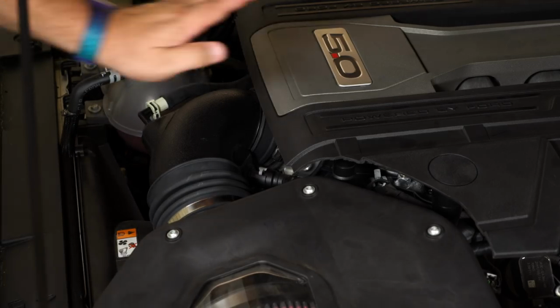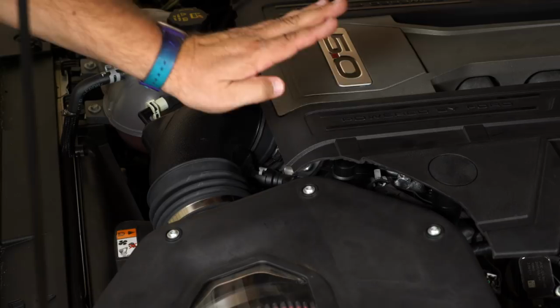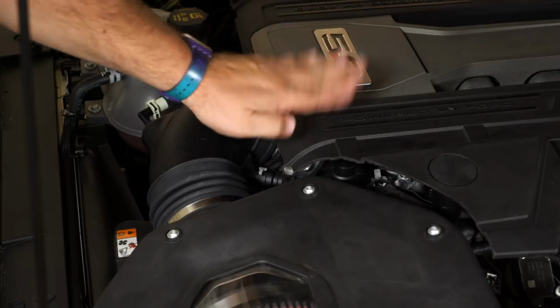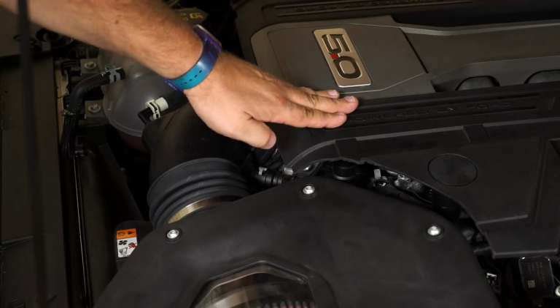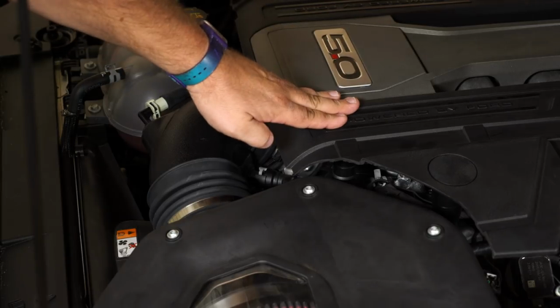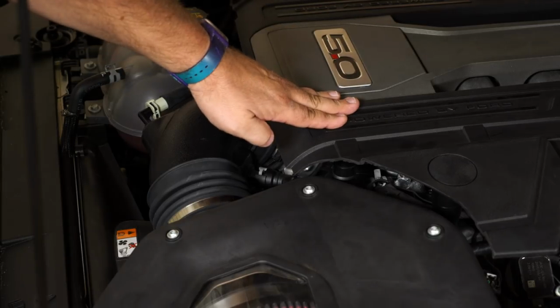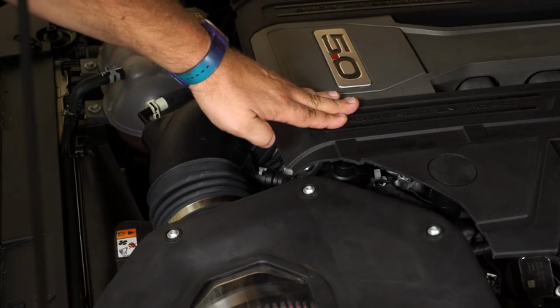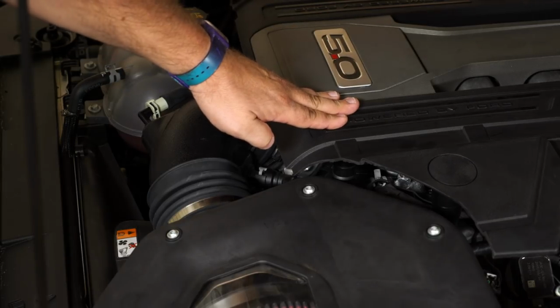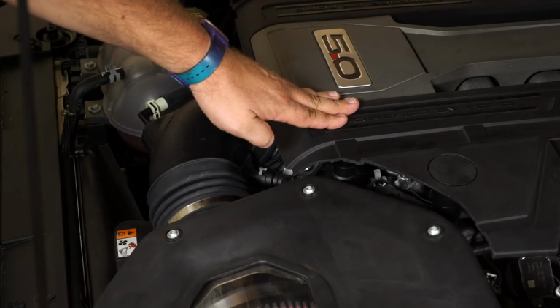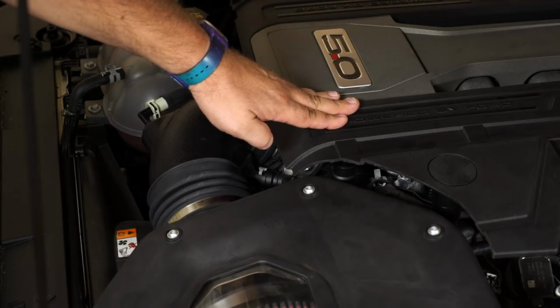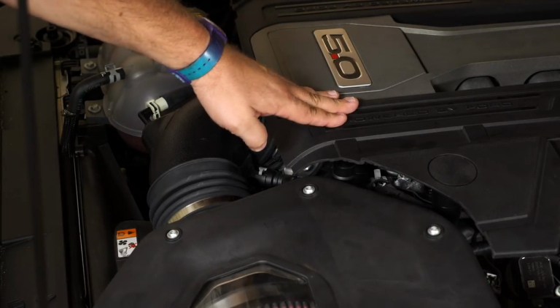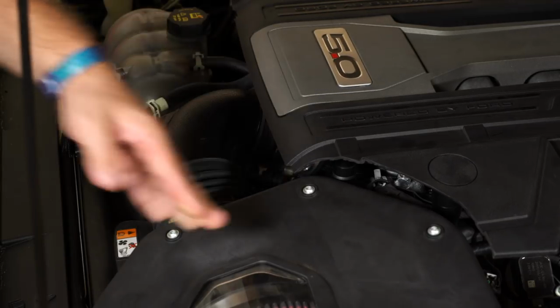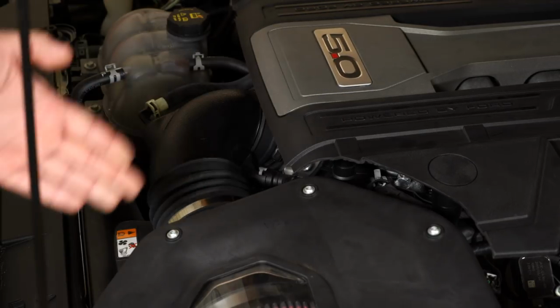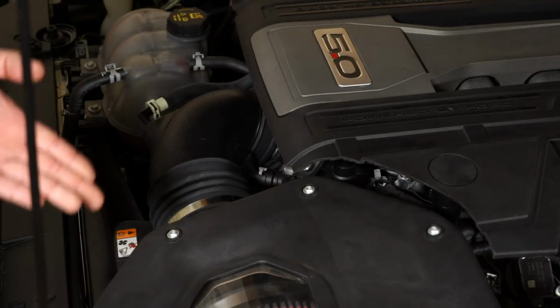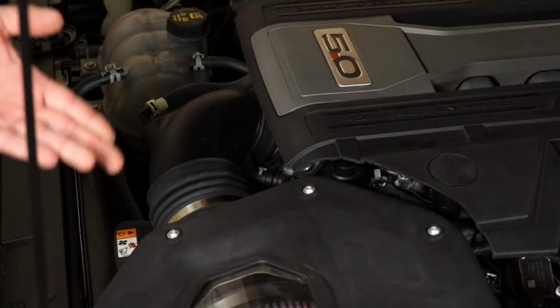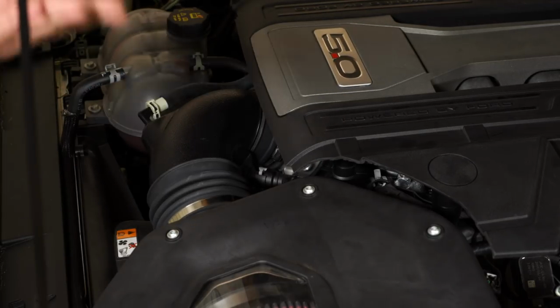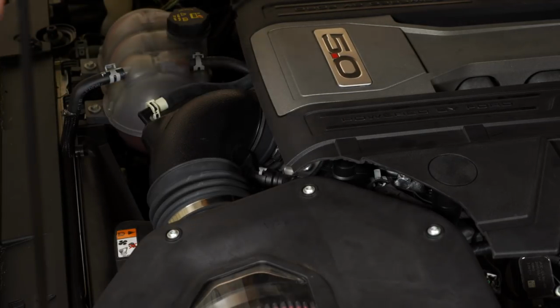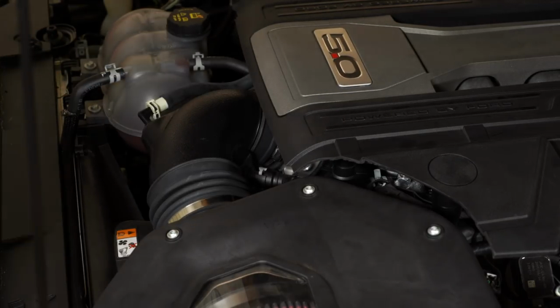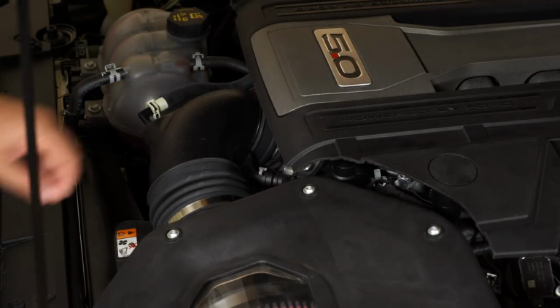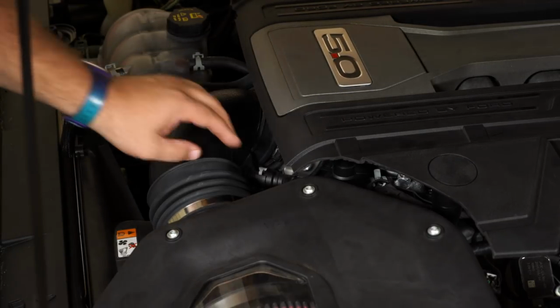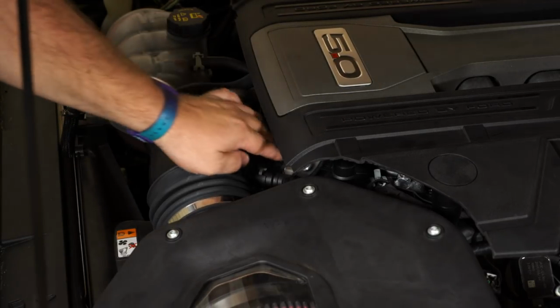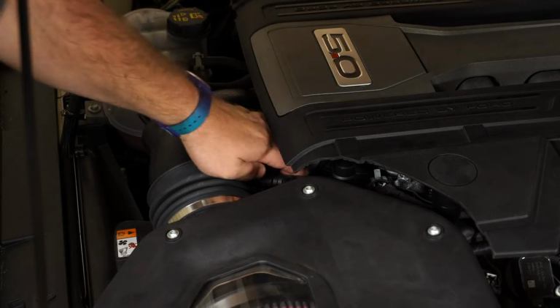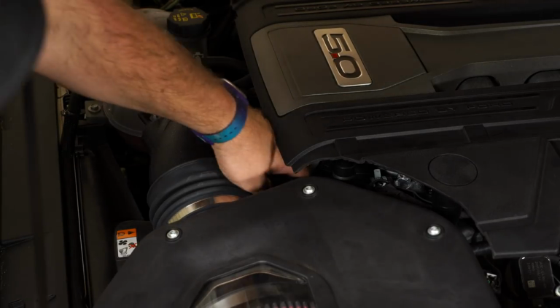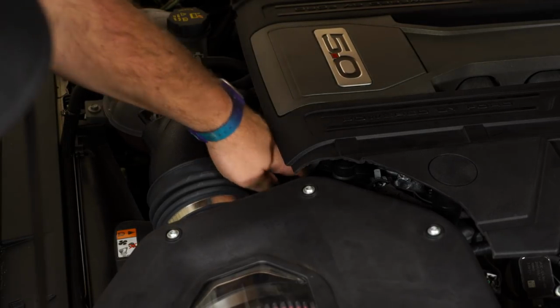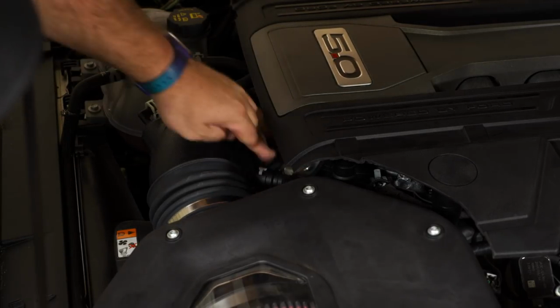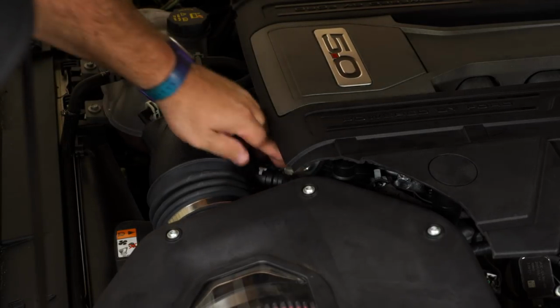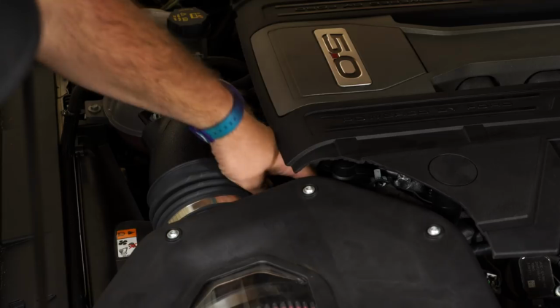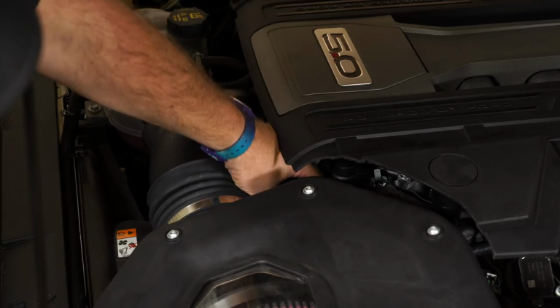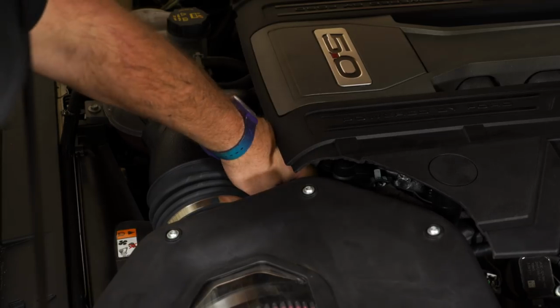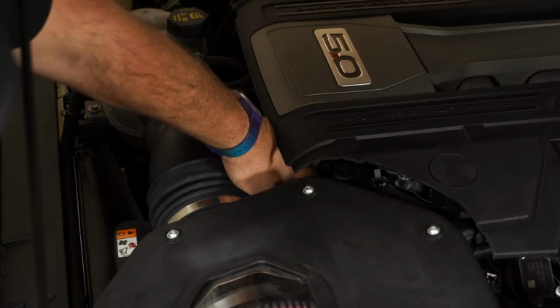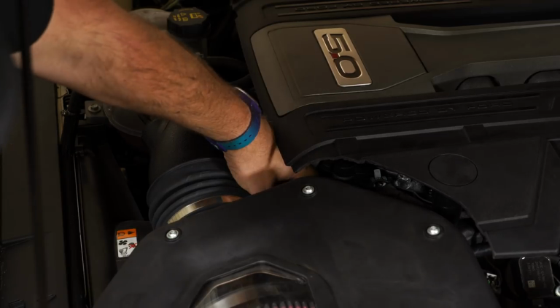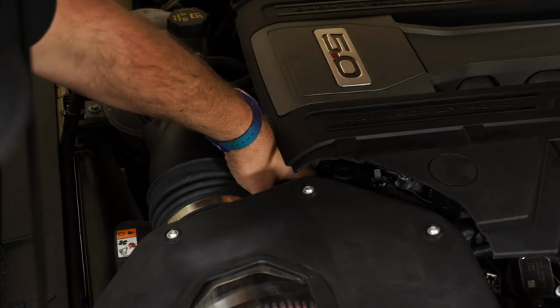If you do have a strut brace, remove that first, then we can remove the factory line. JLT does recommend removing the engine cover, but I found it really isn't necessary.